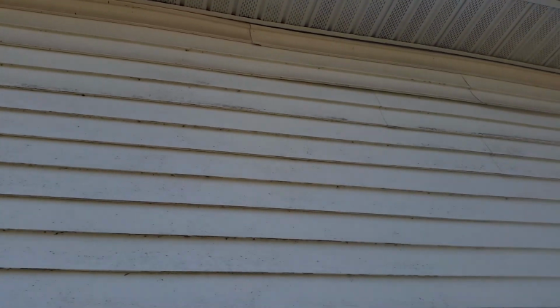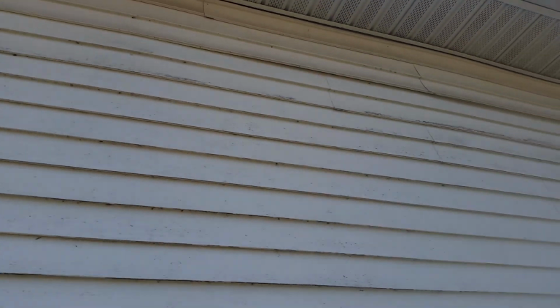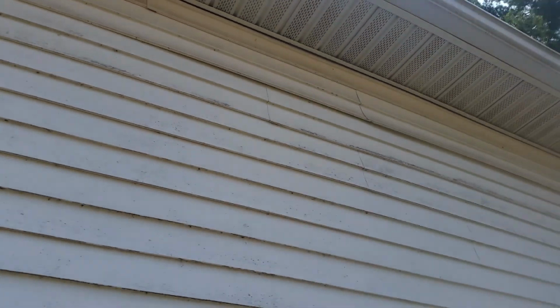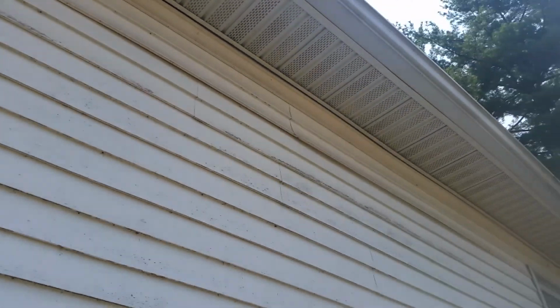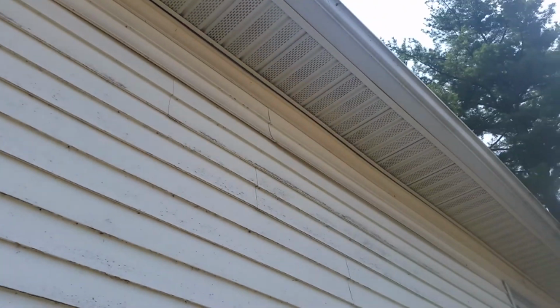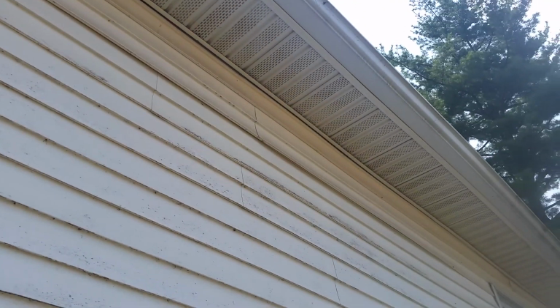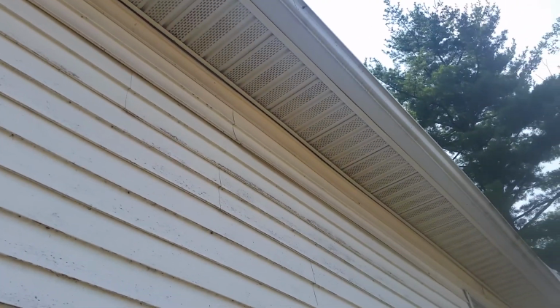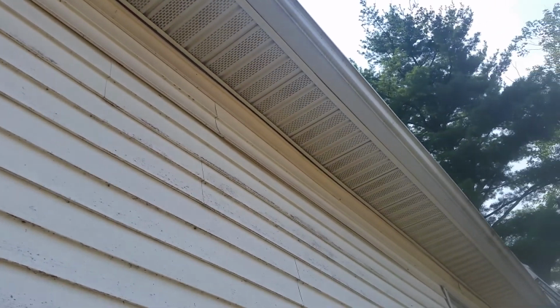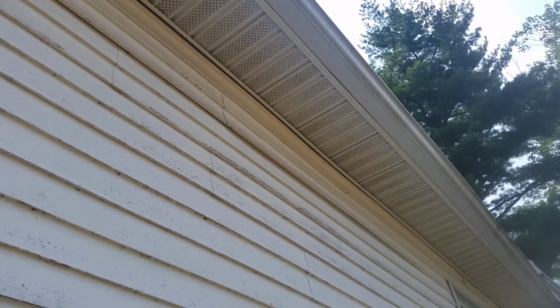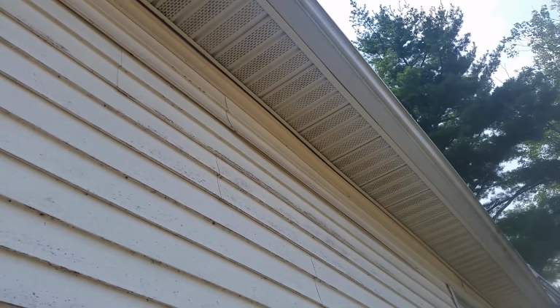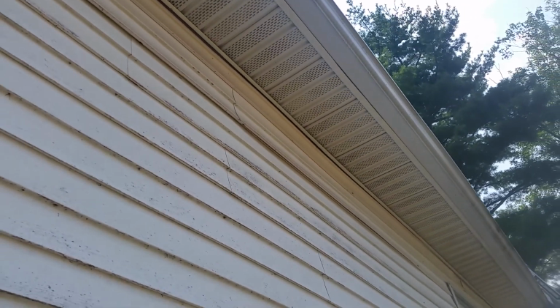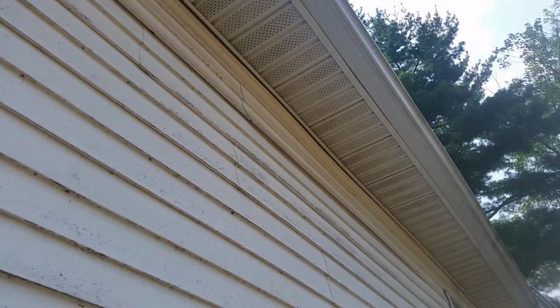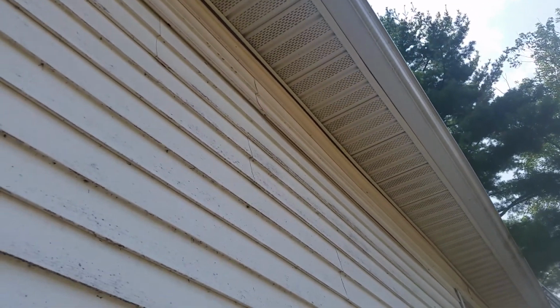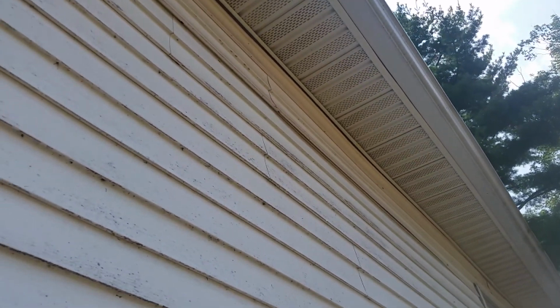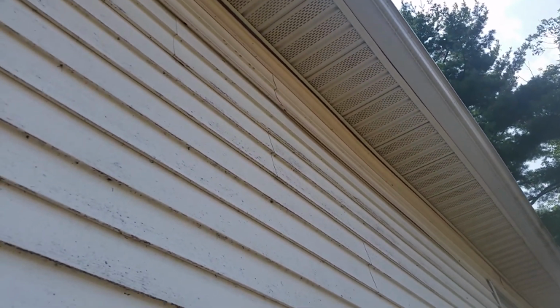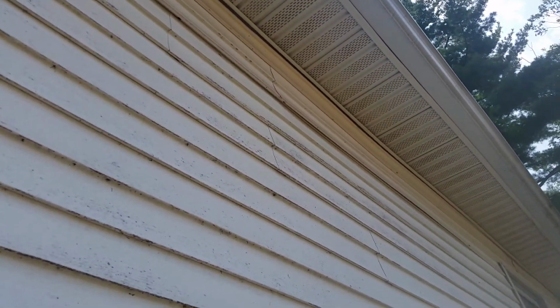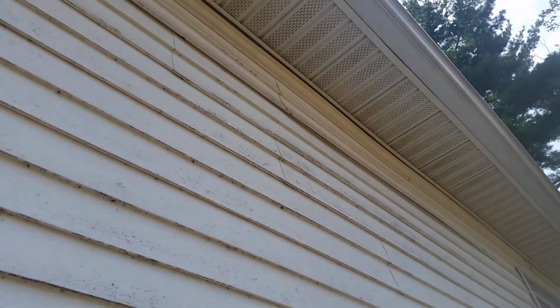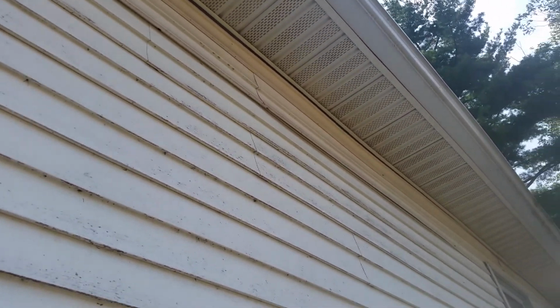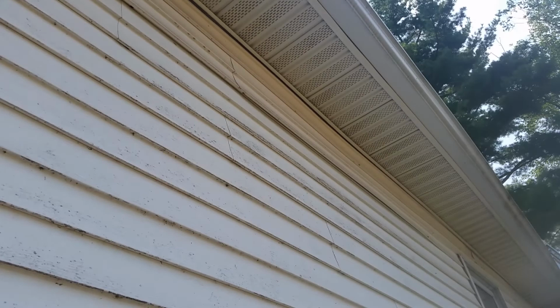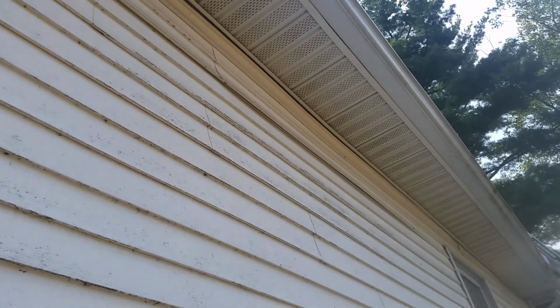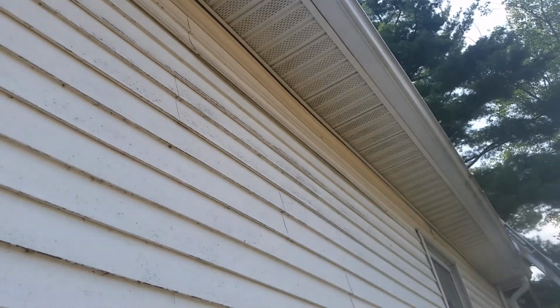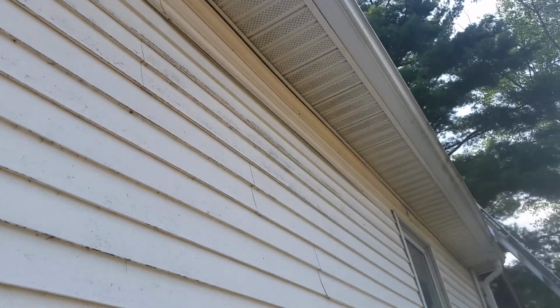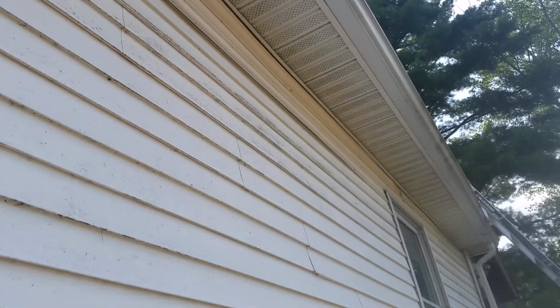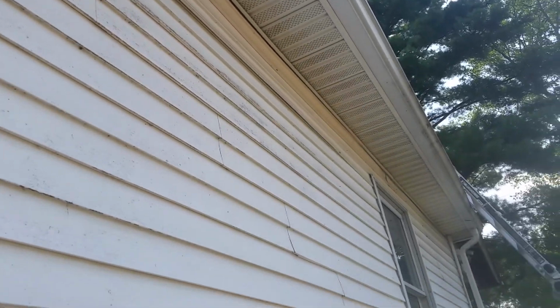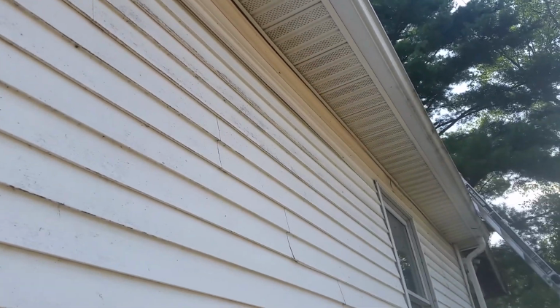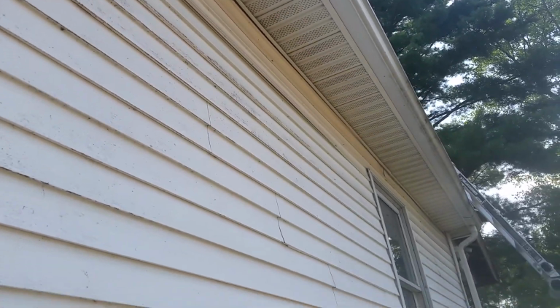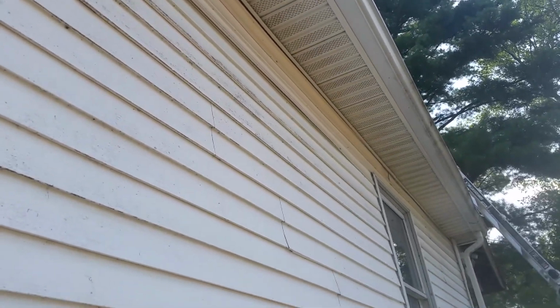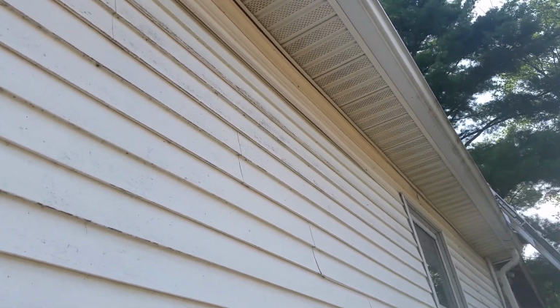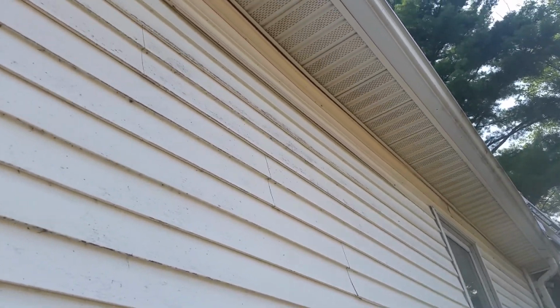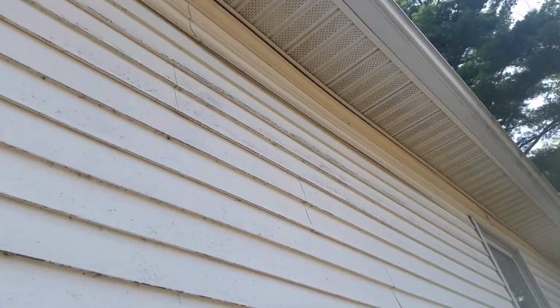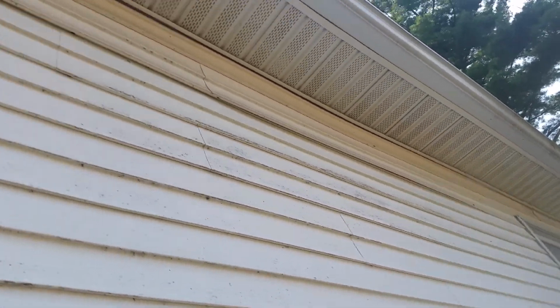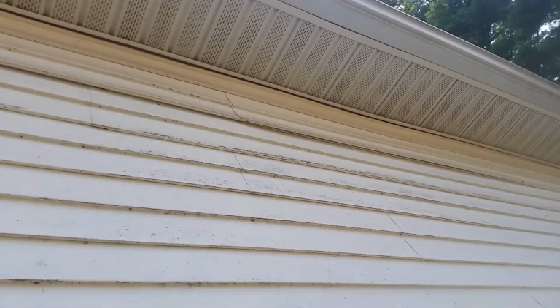I did the siding 25 years ago, but the reason I gotta redo the siding on the house is the seams came apart and you can't snap them together anymore. Can you see that?